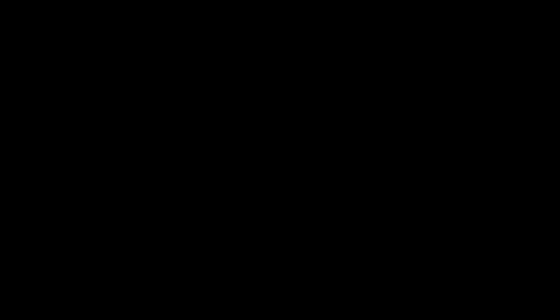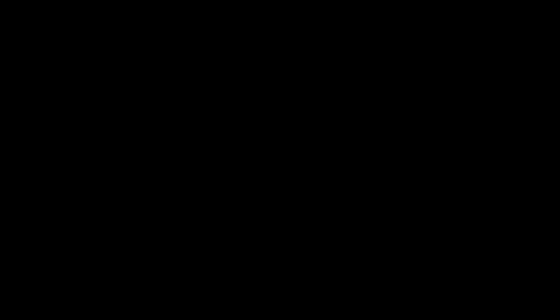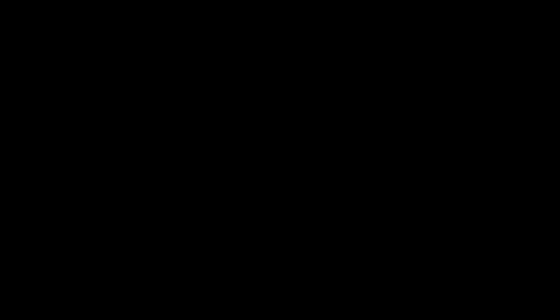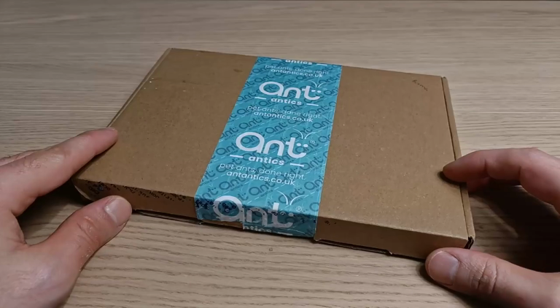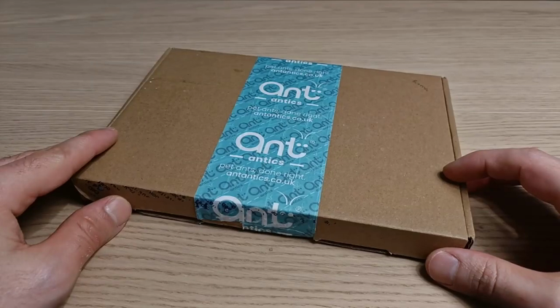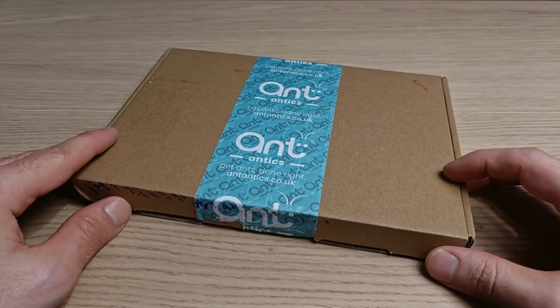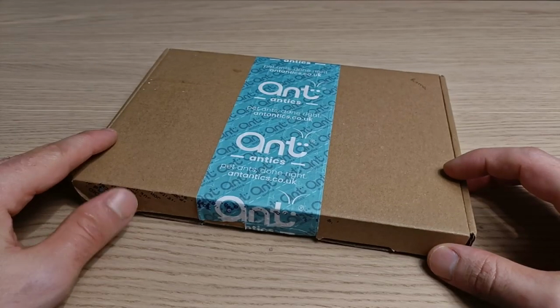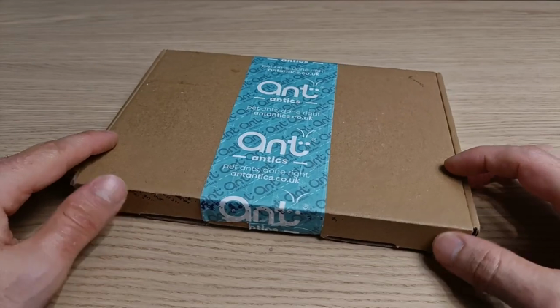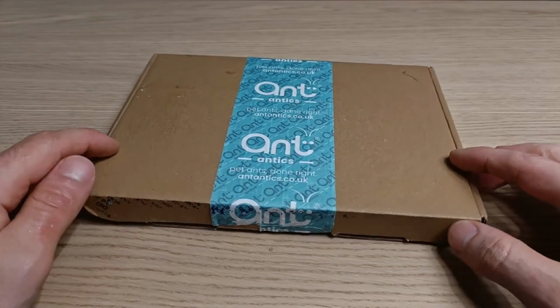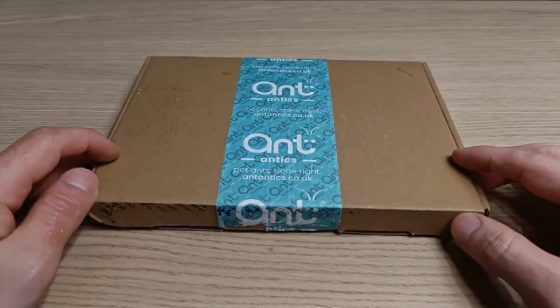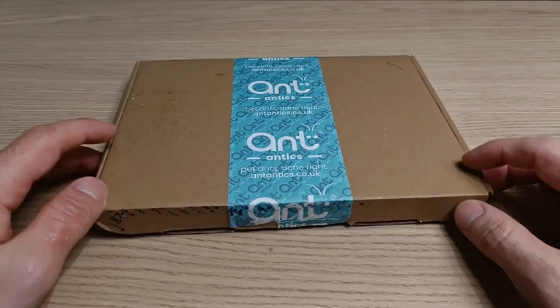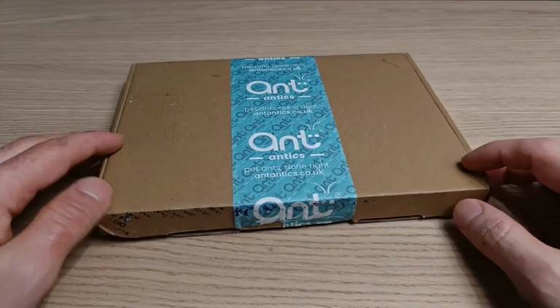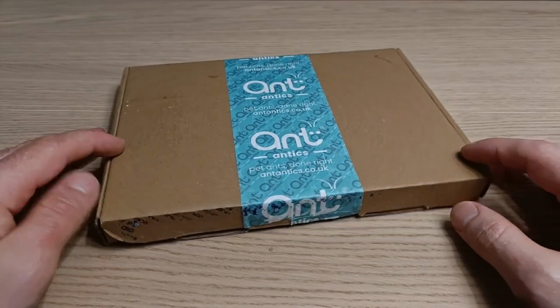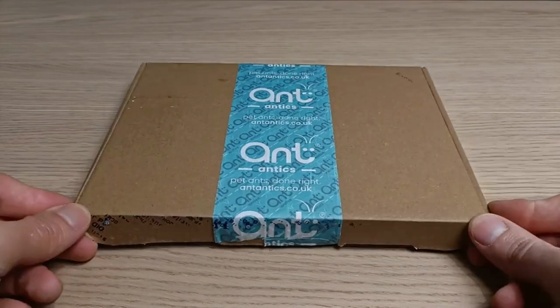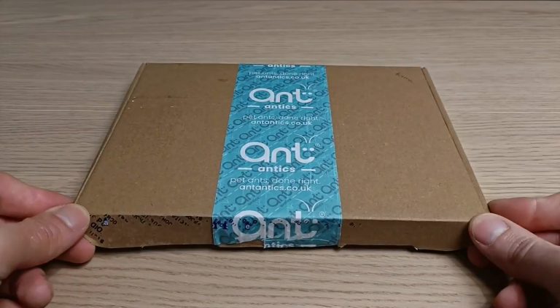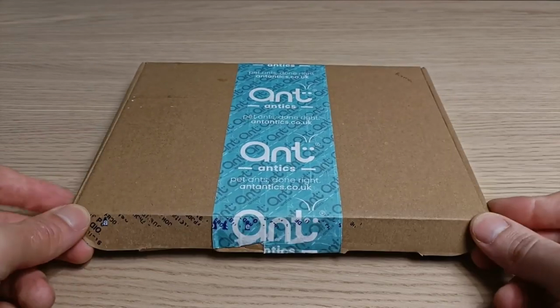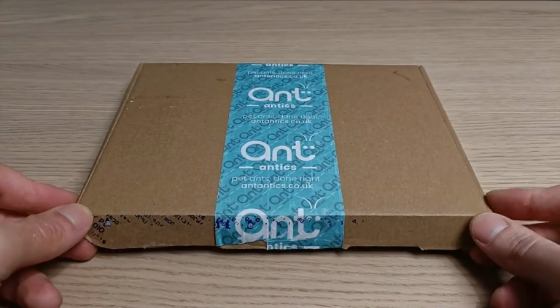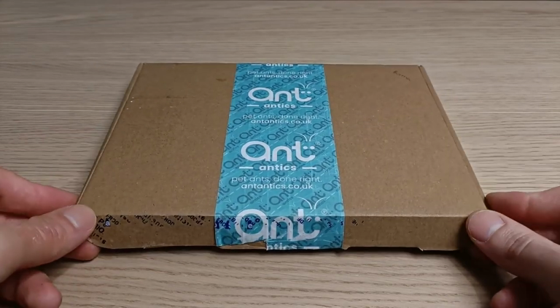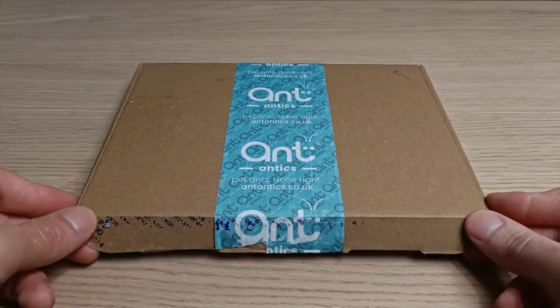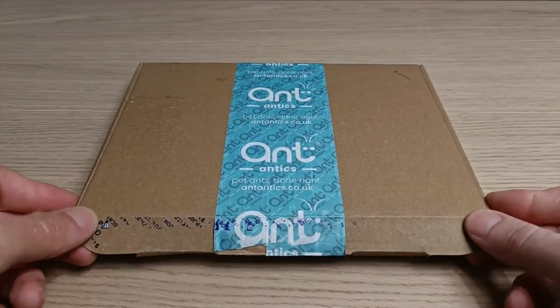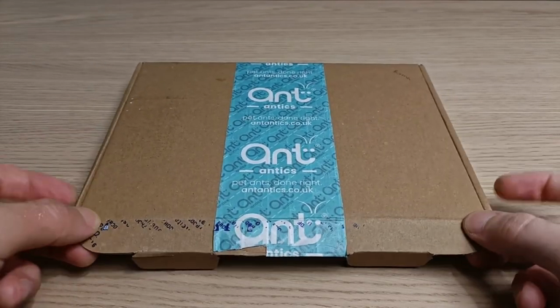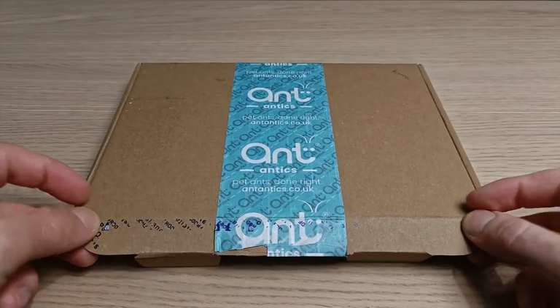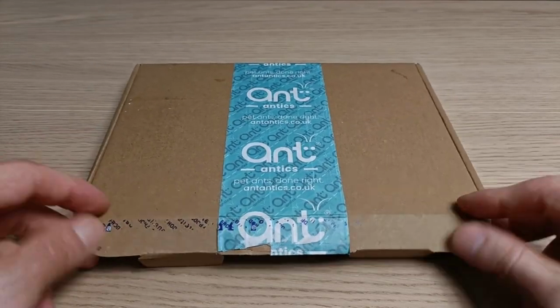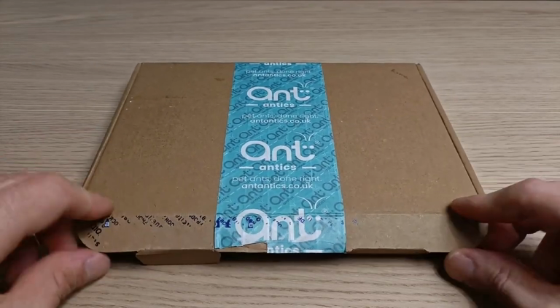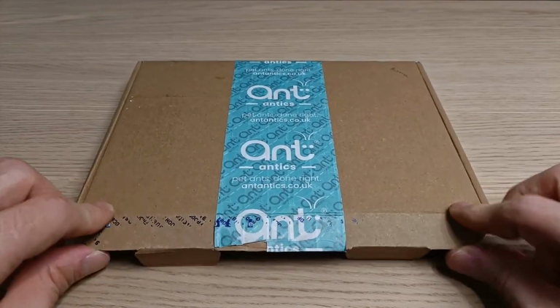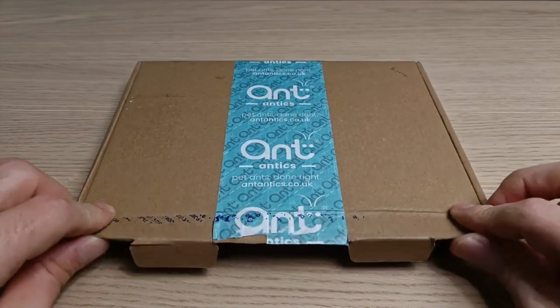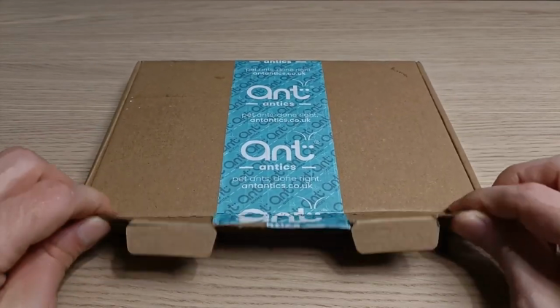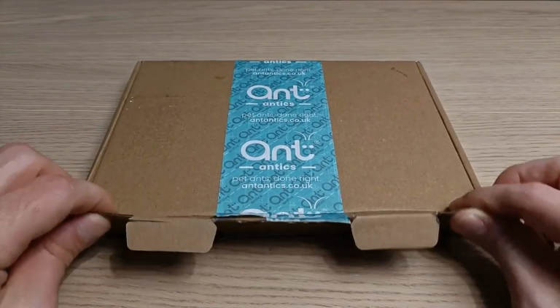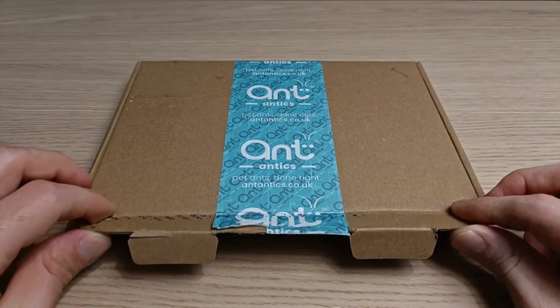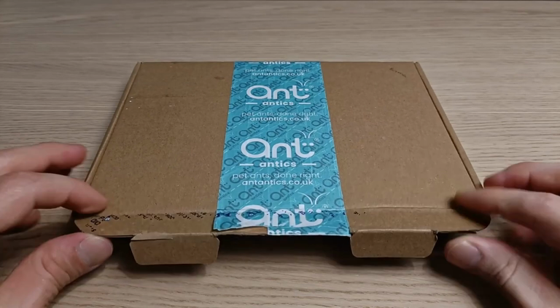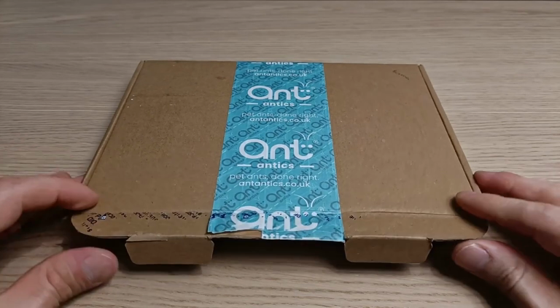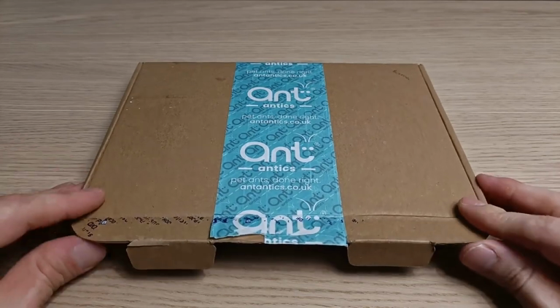Now we can finally open the package. Let's not waste any more time — let's see what's inside.